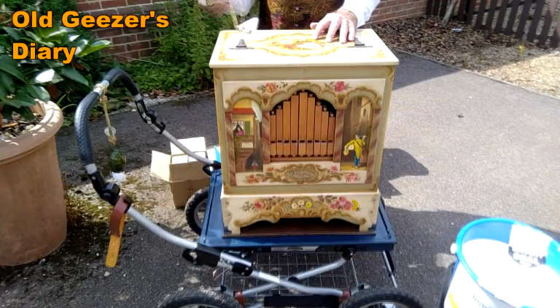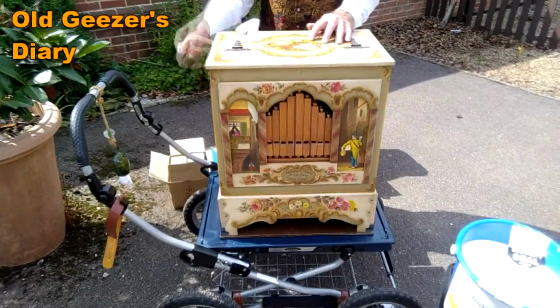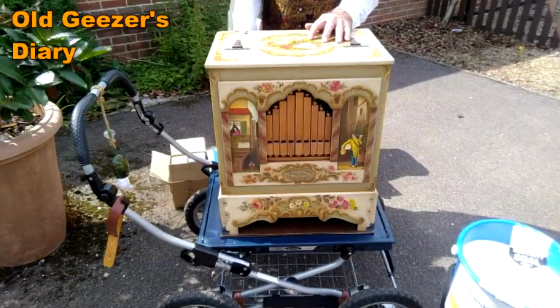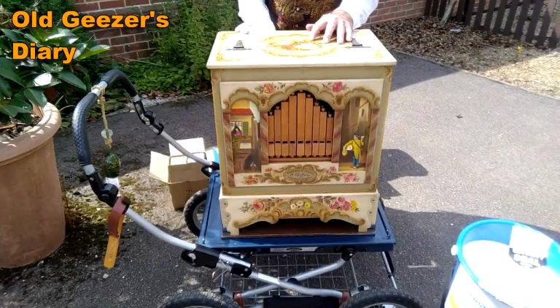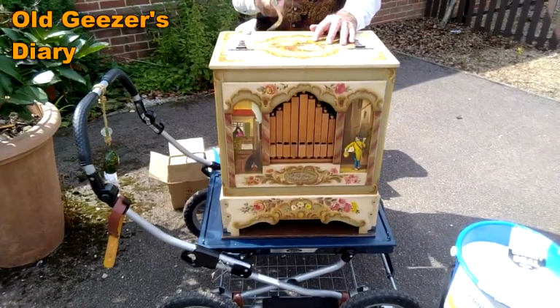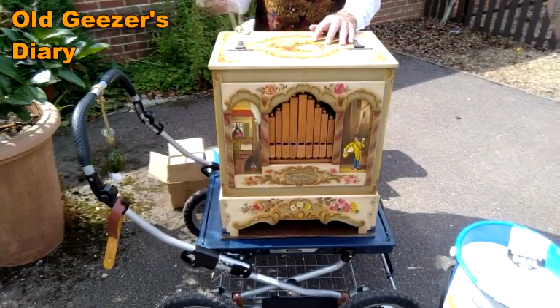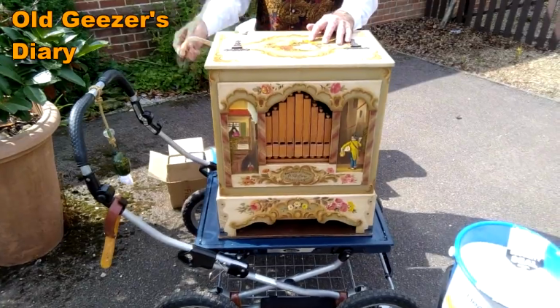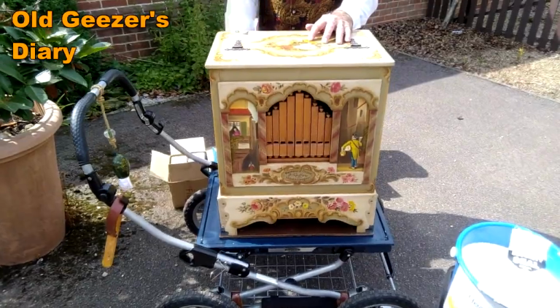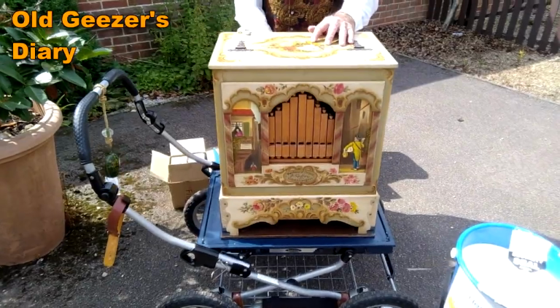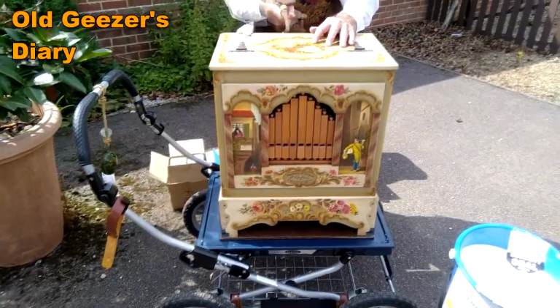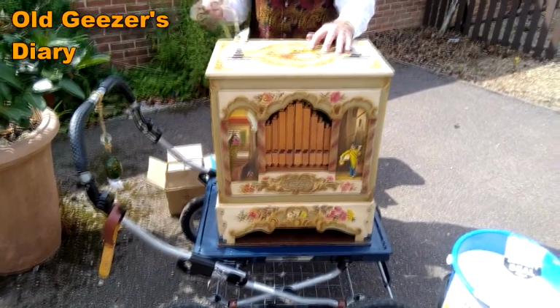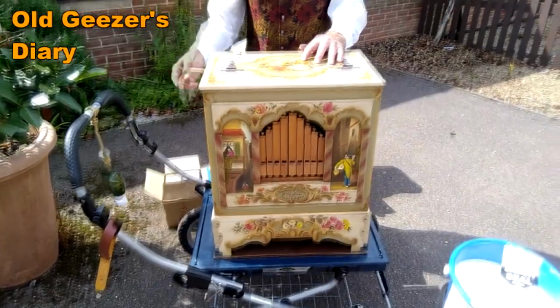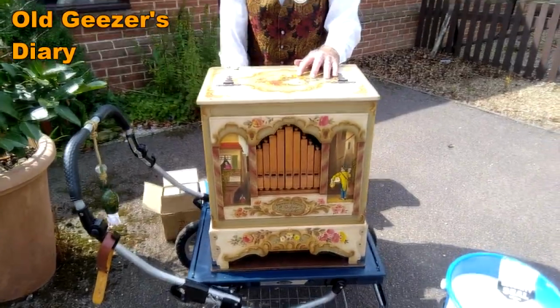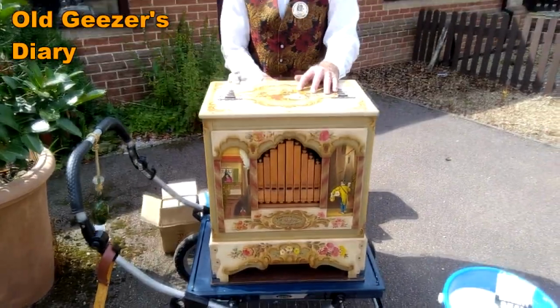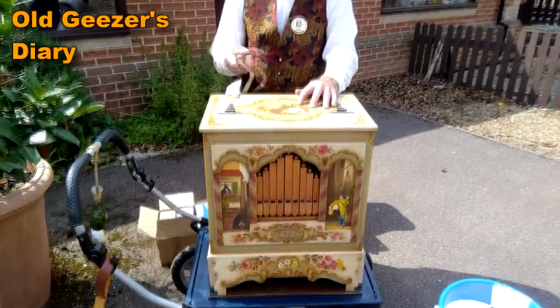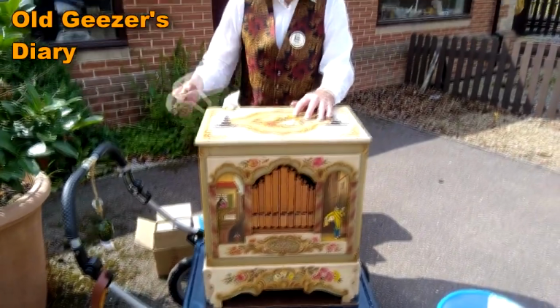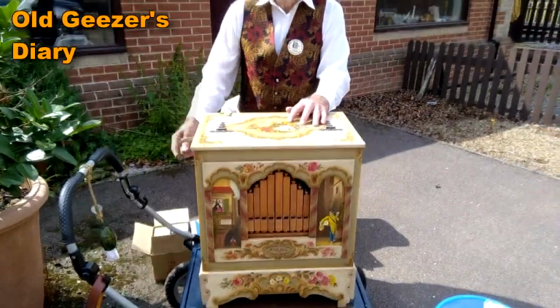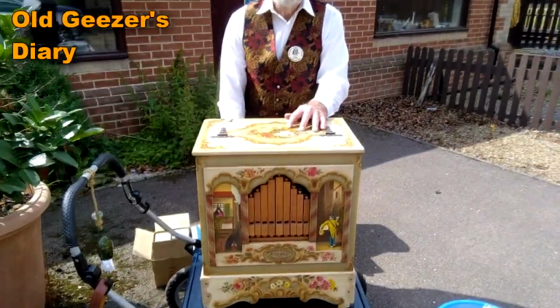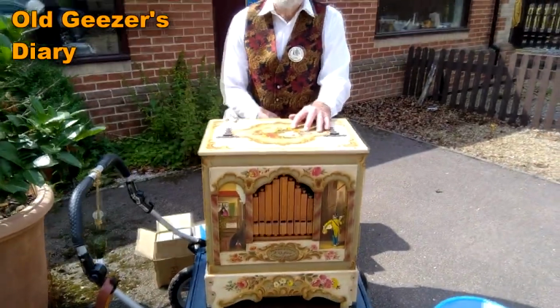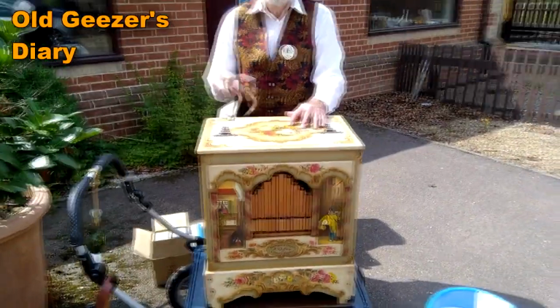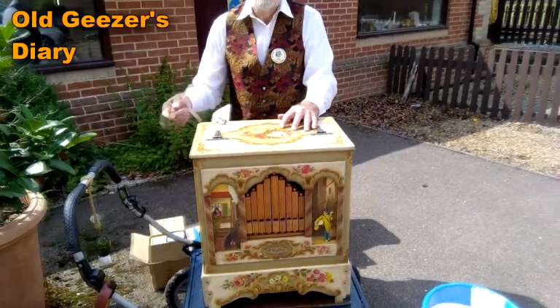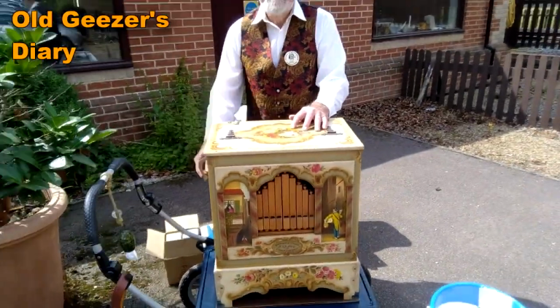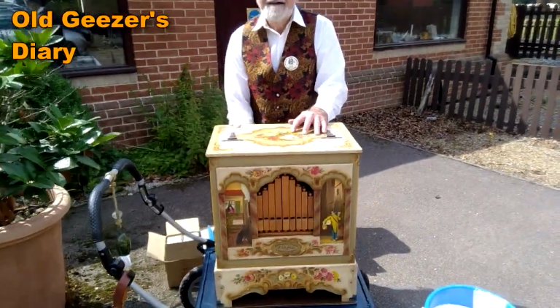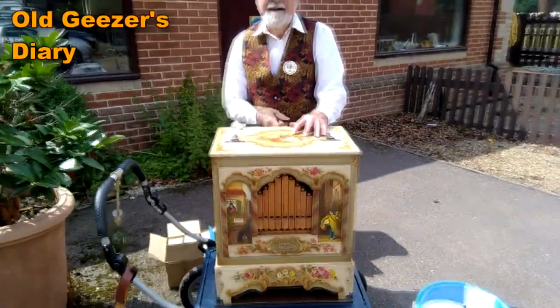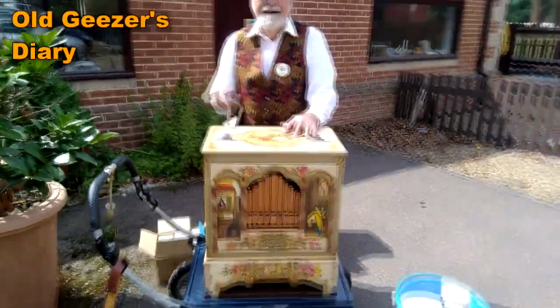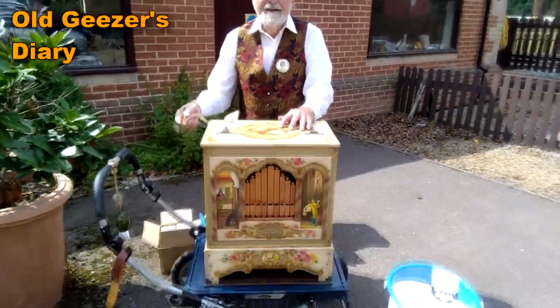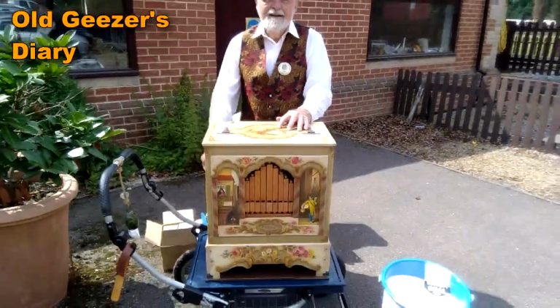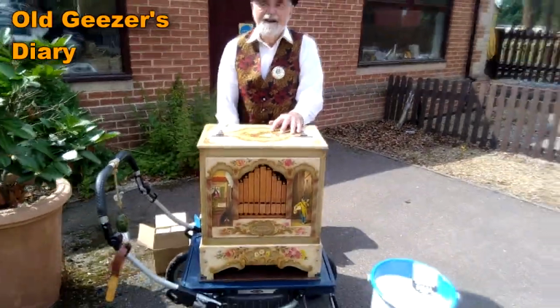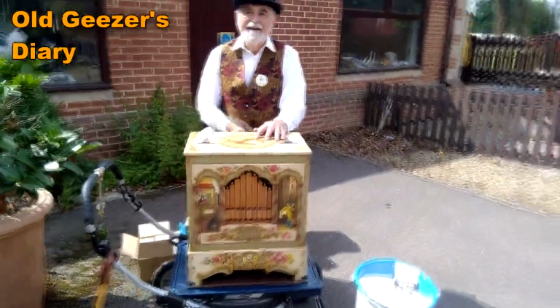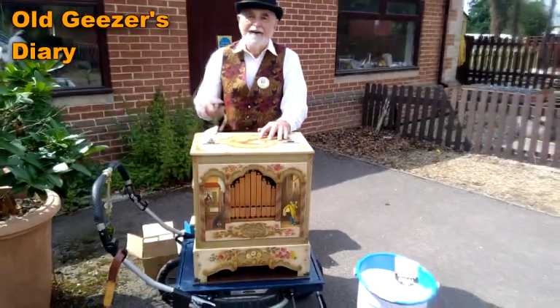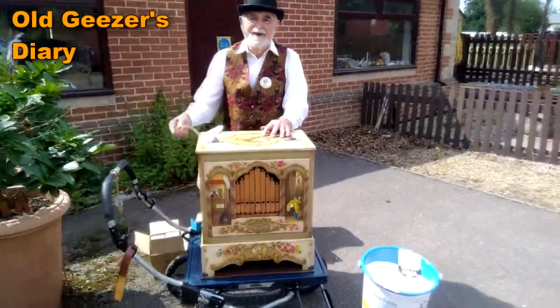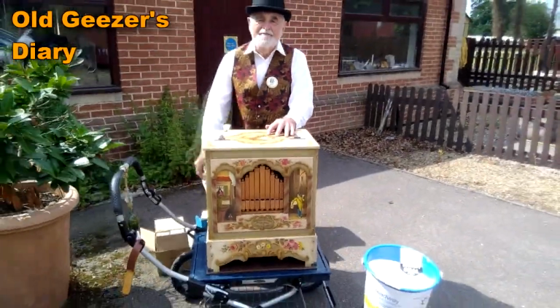I also had a look at this gentleman. I really liked his little barrel organ.